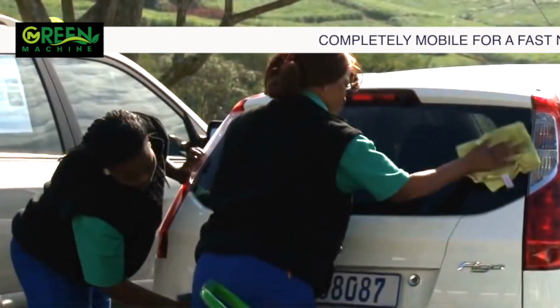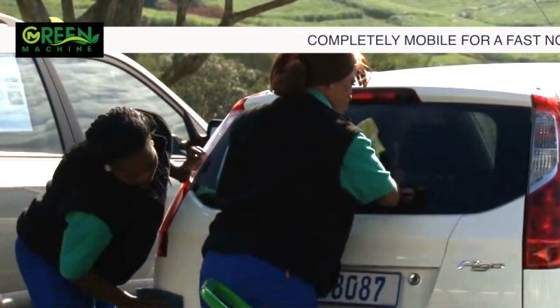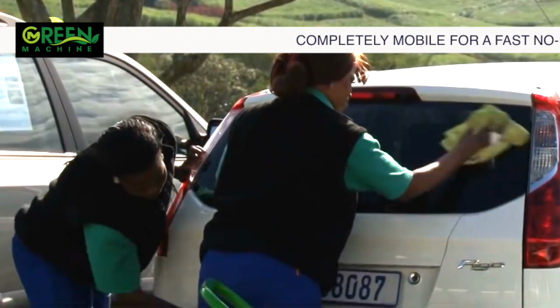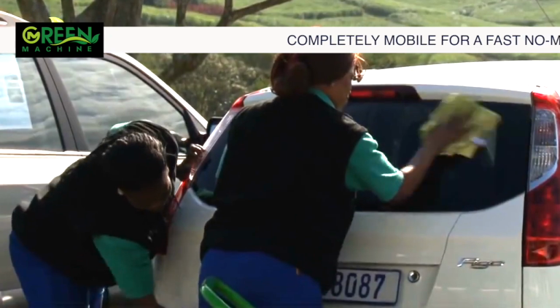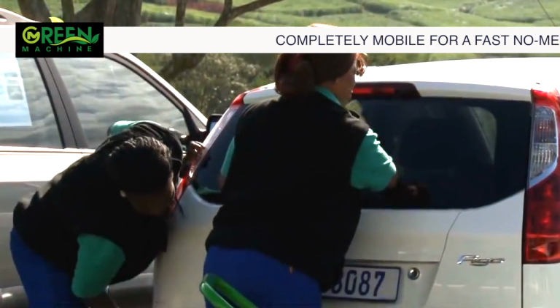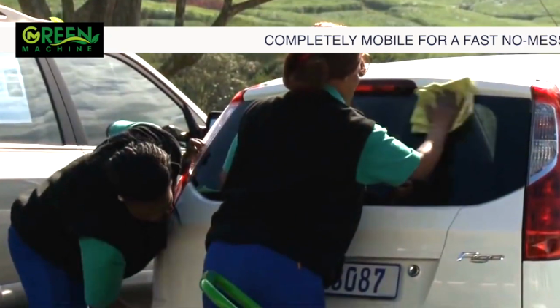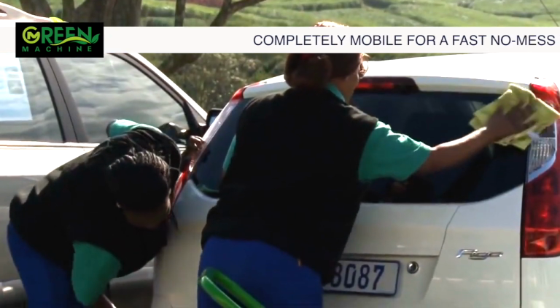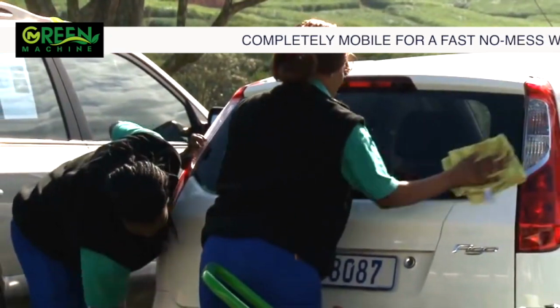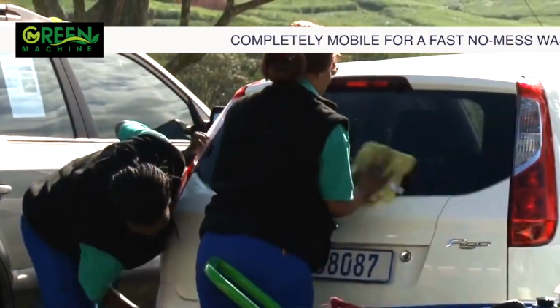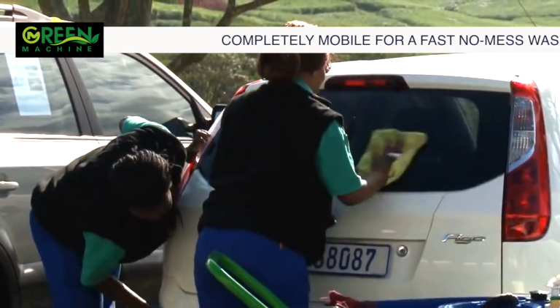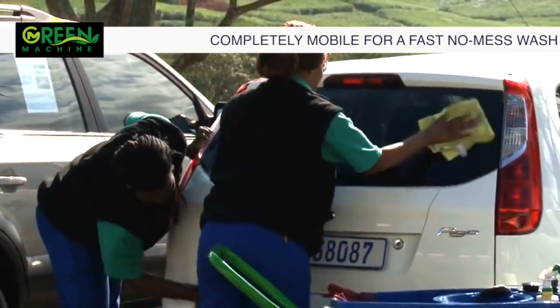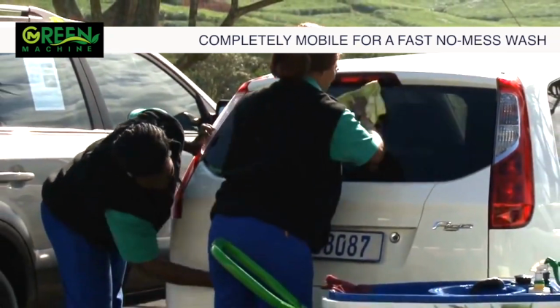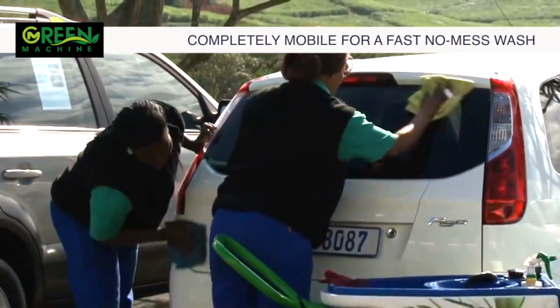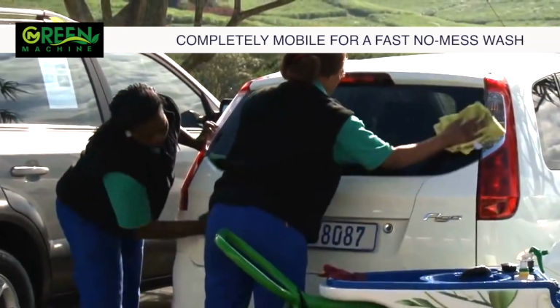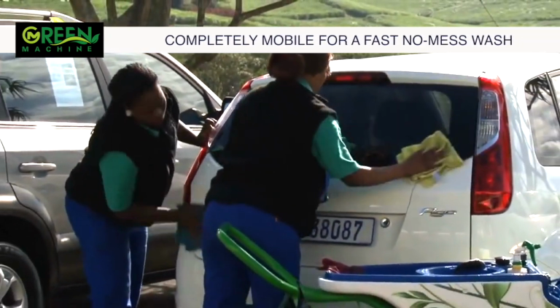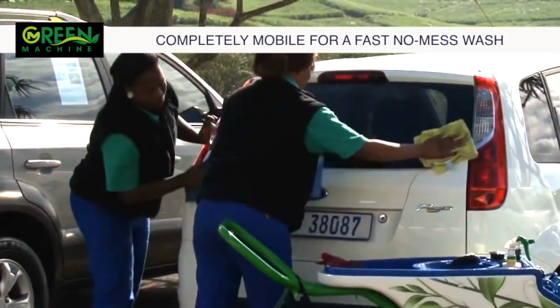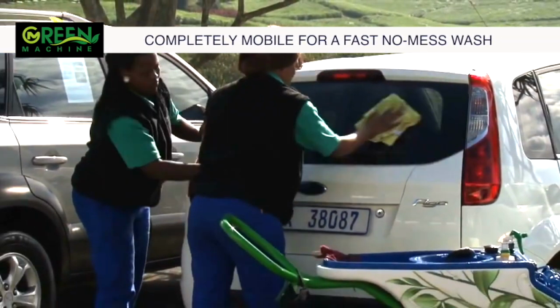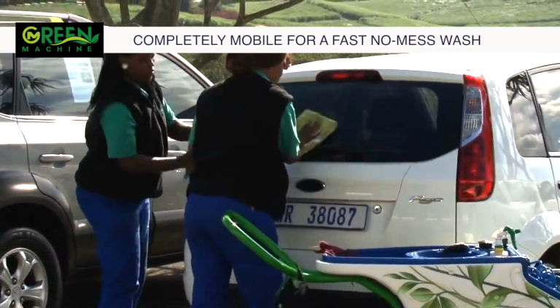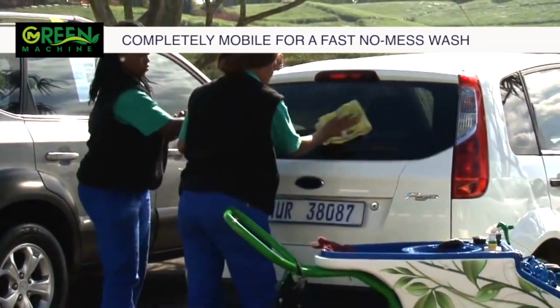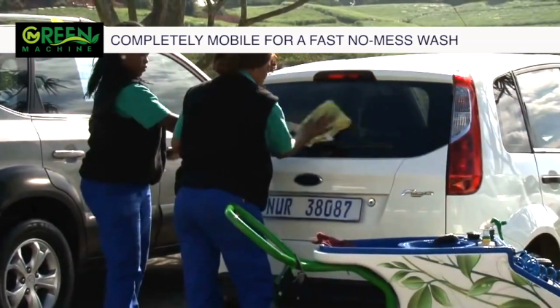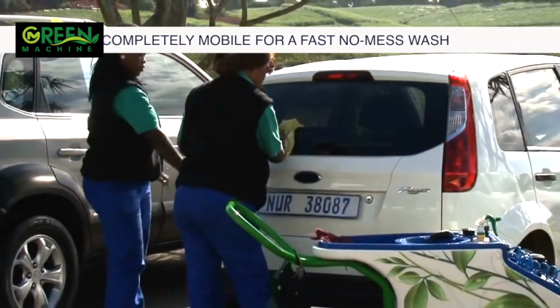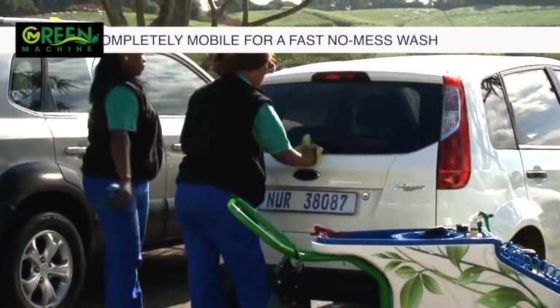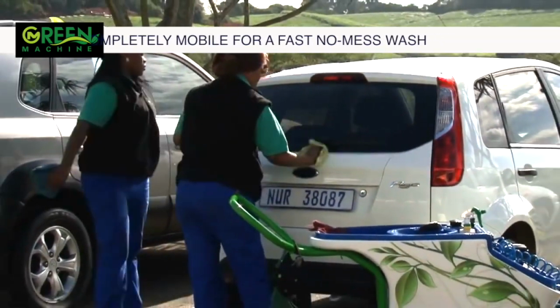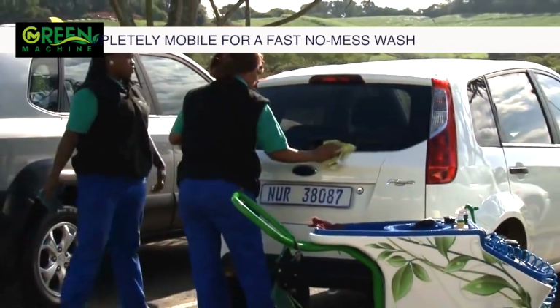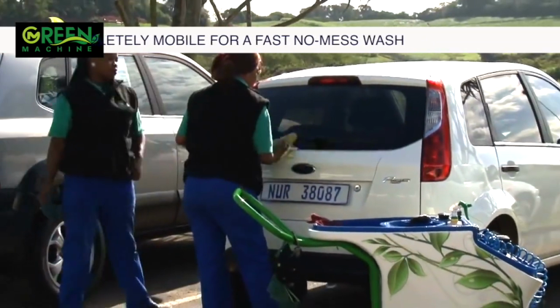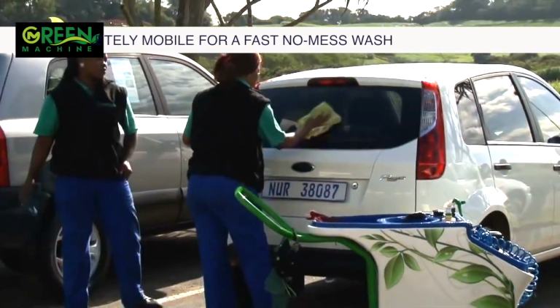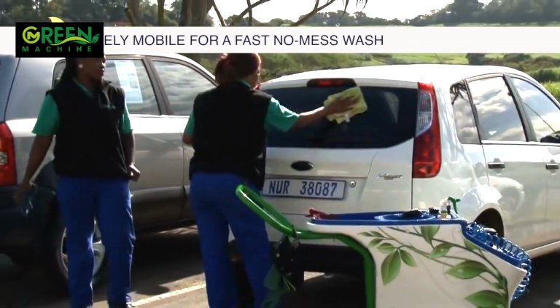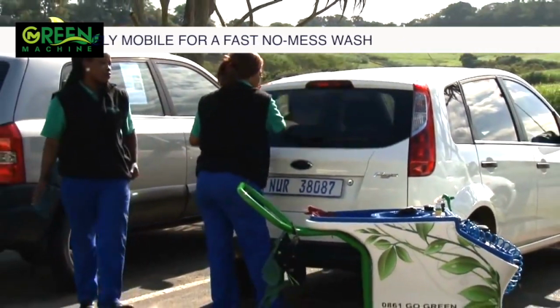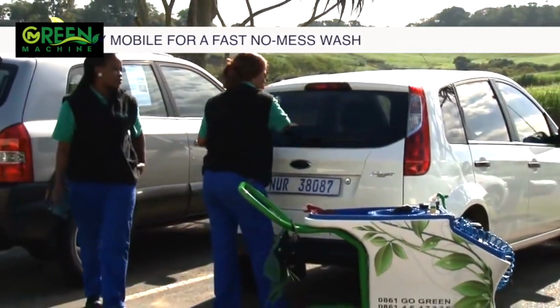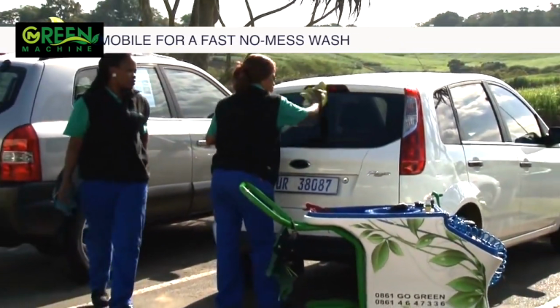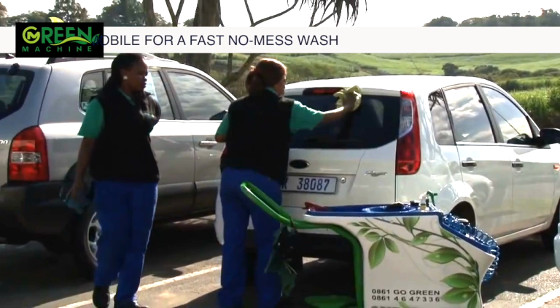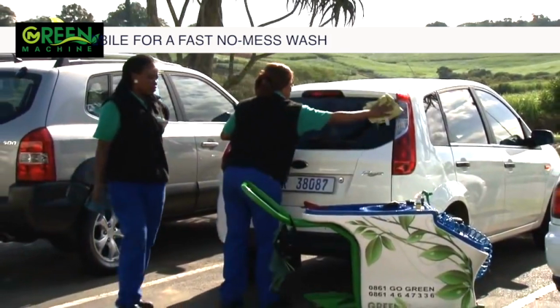The Green Machine uses only one liter of water, where the traditional car wash can use up to 200 liters of water at a time.